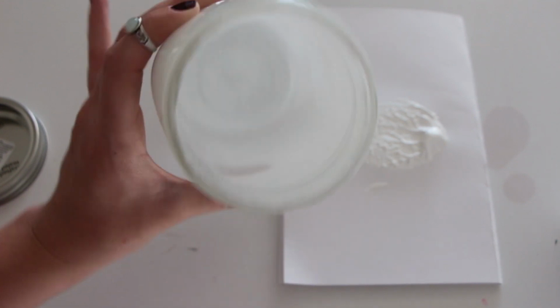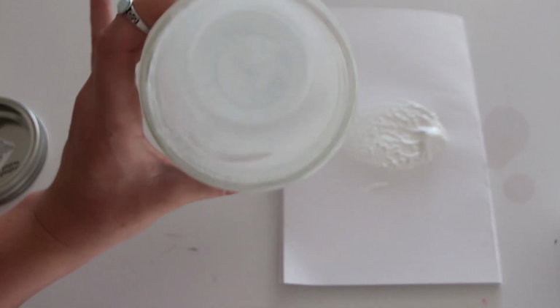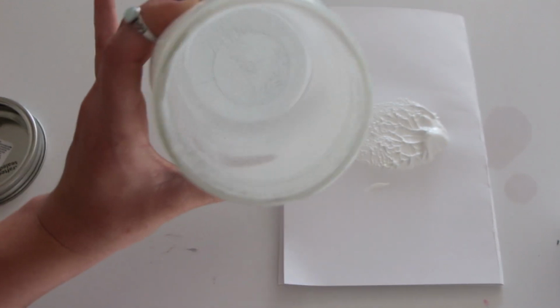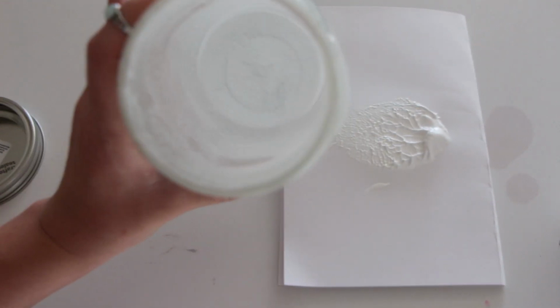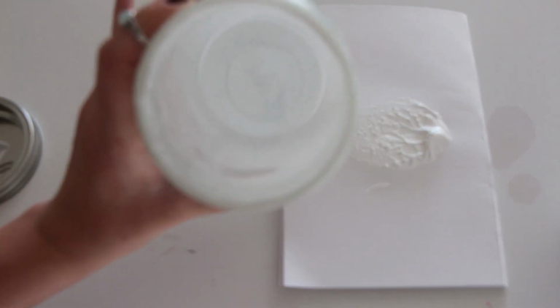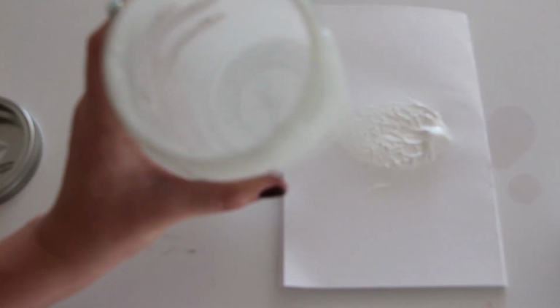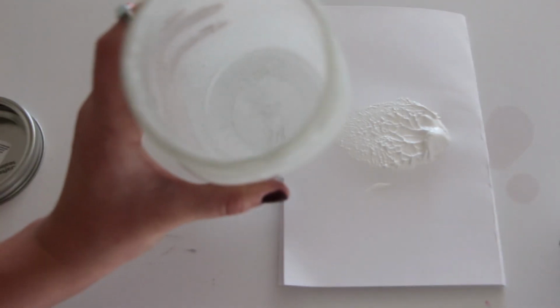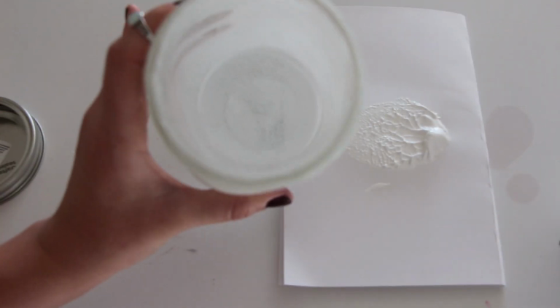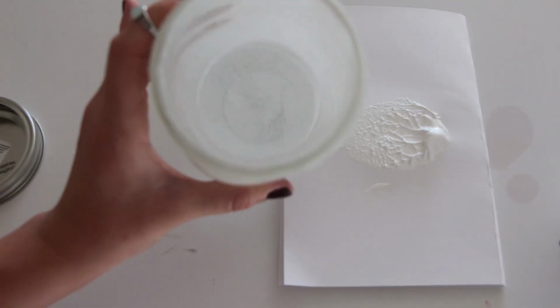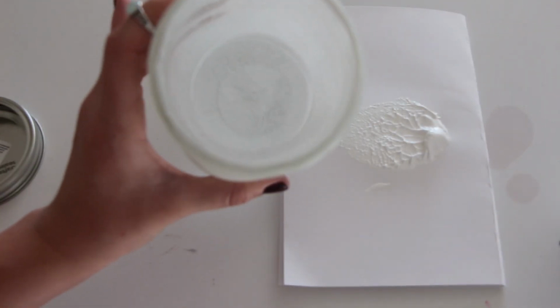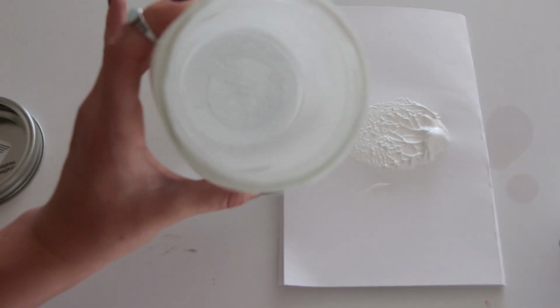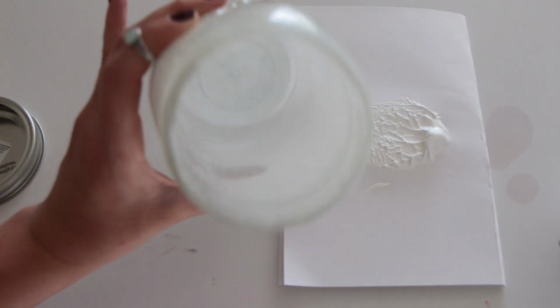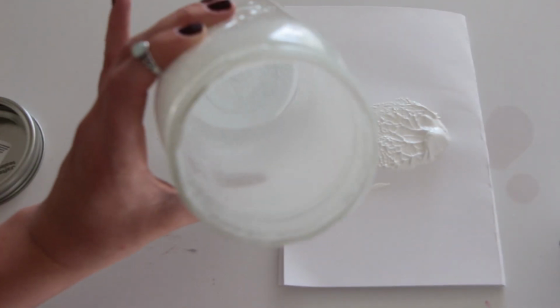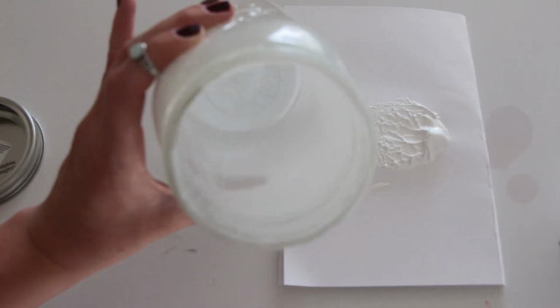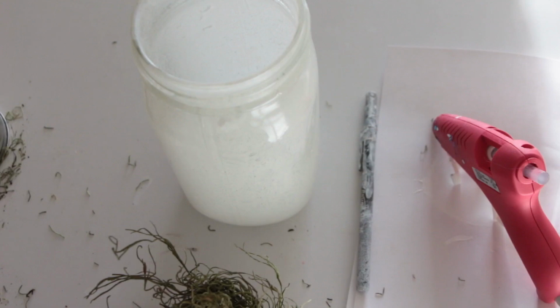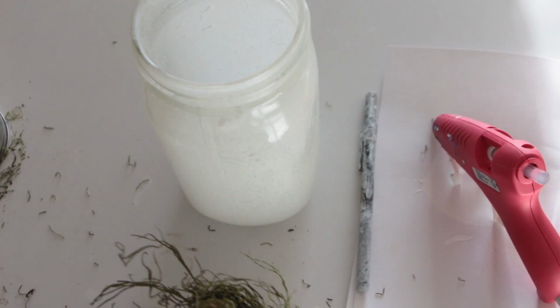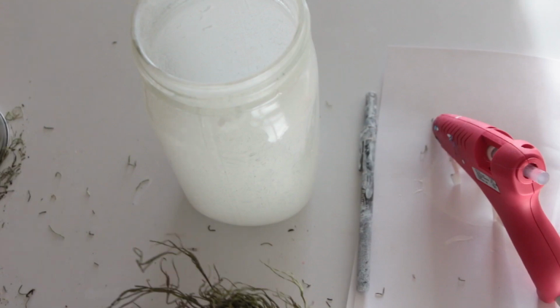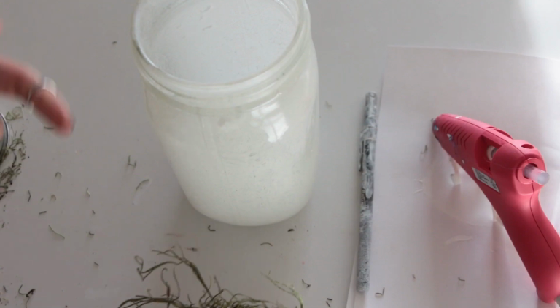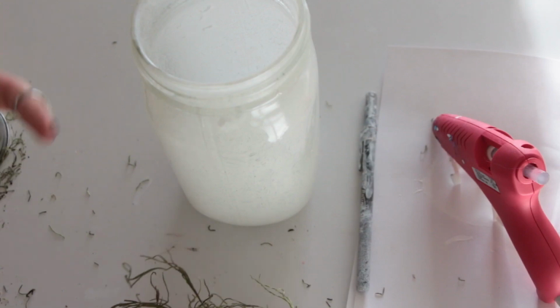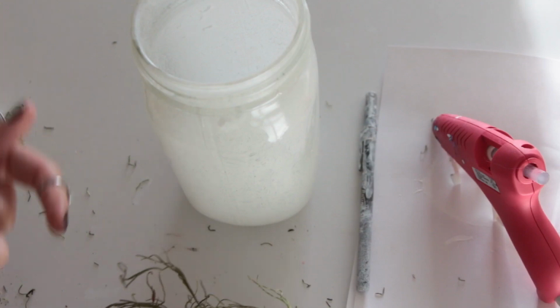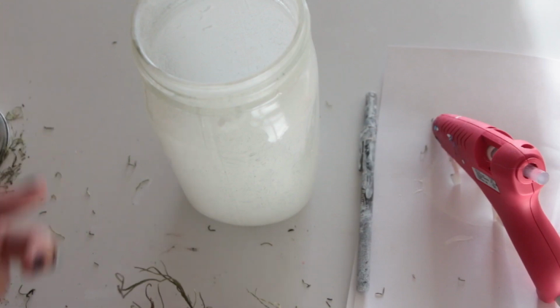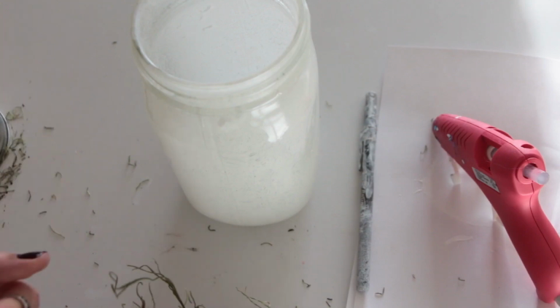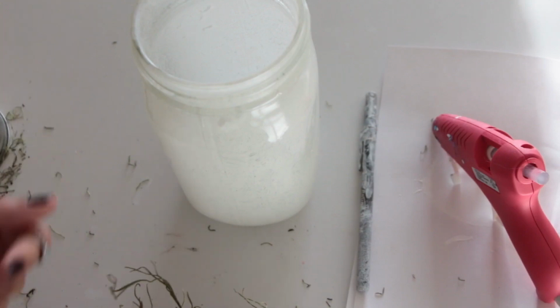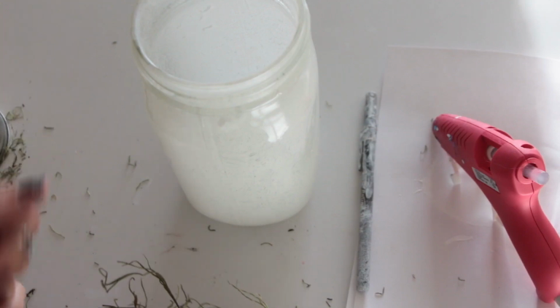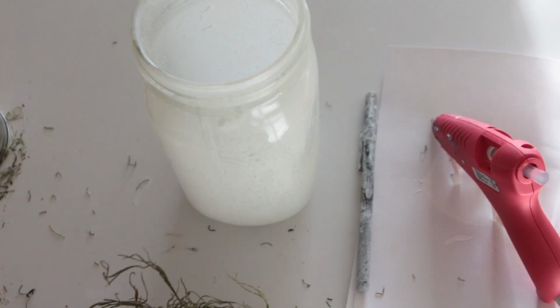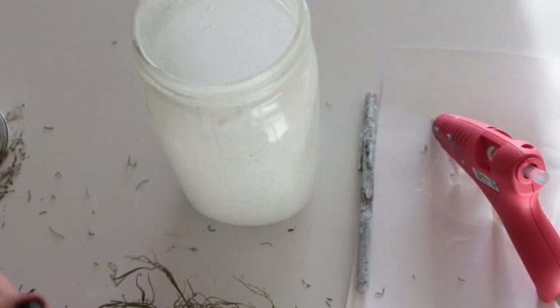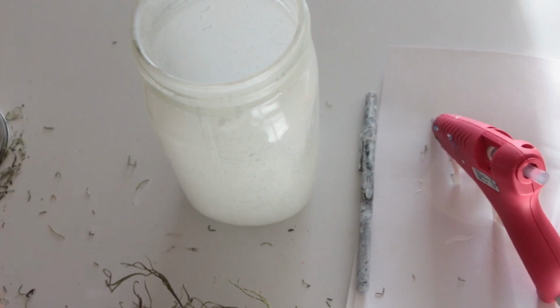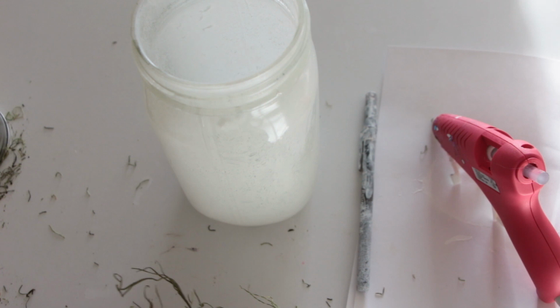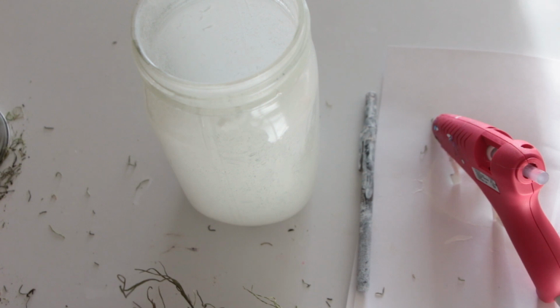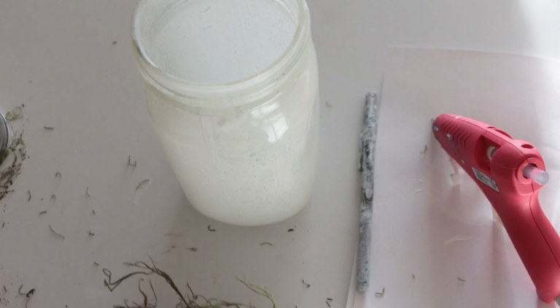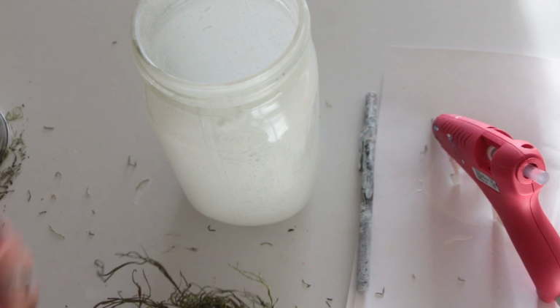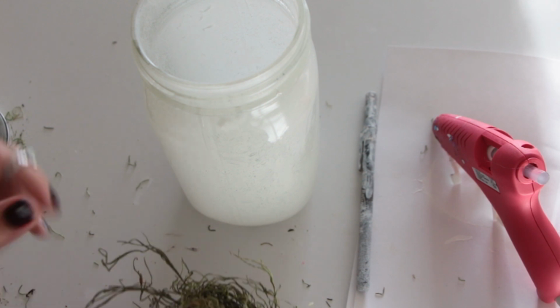Once you have the entire inside coated it should look like this. Now we're just going to let it sit out and dry for about 30 minutes.